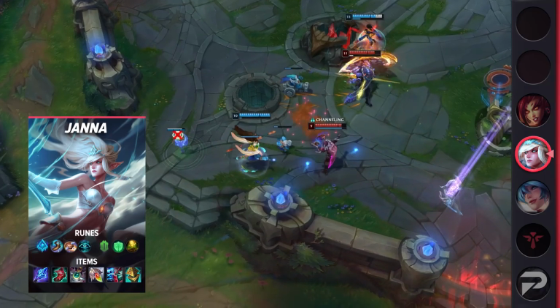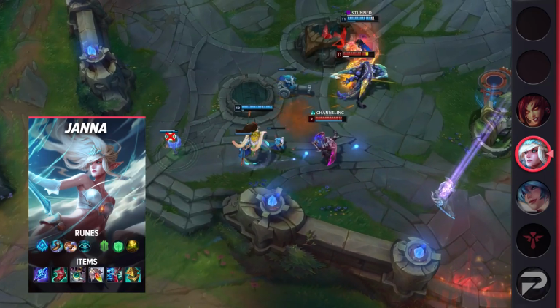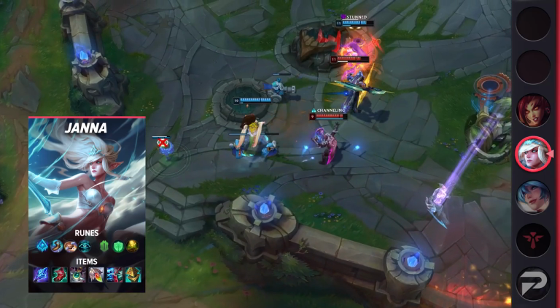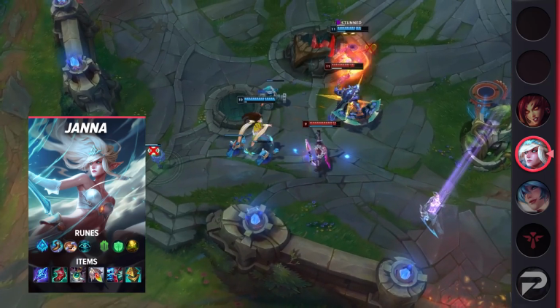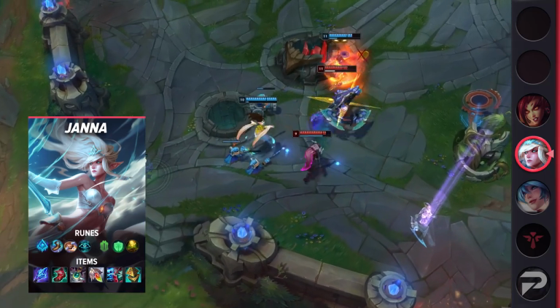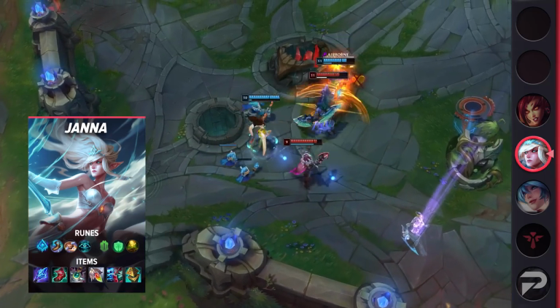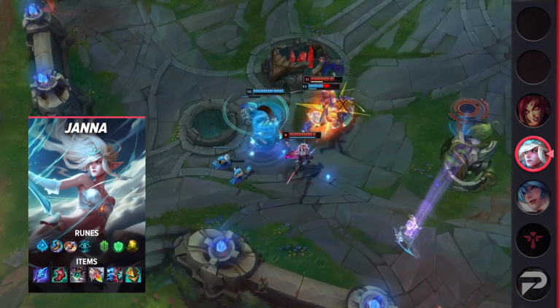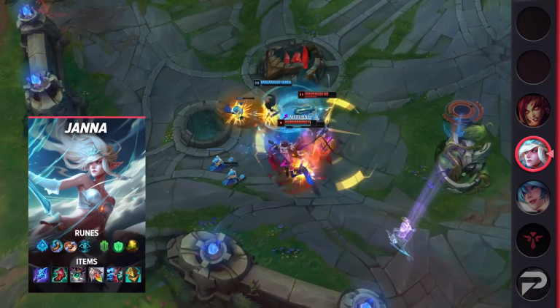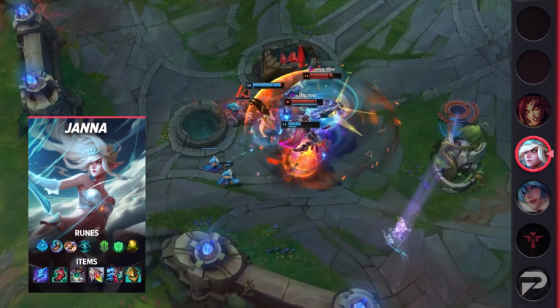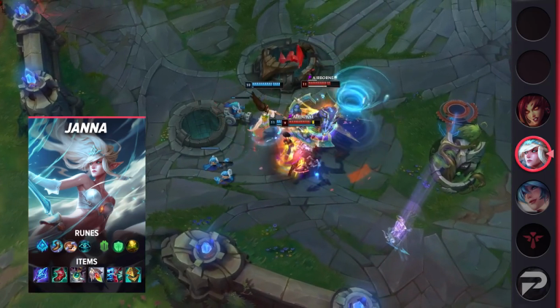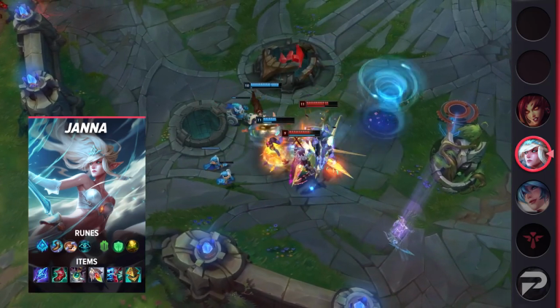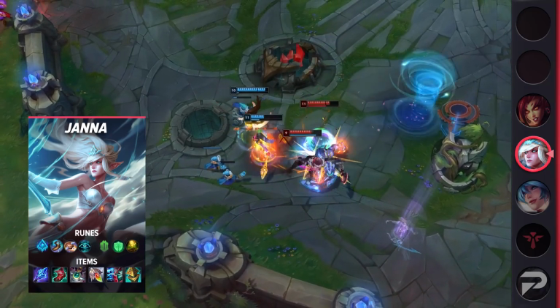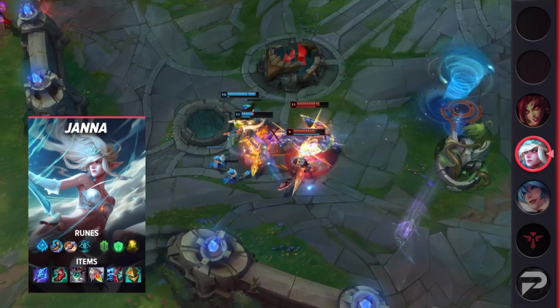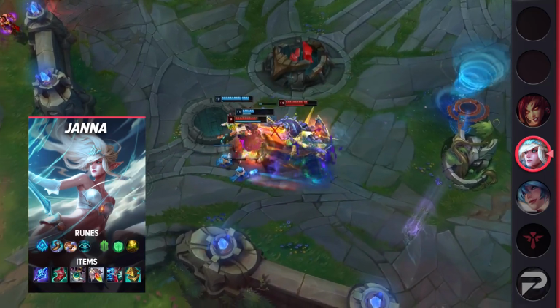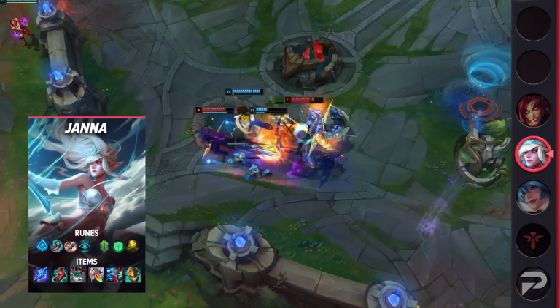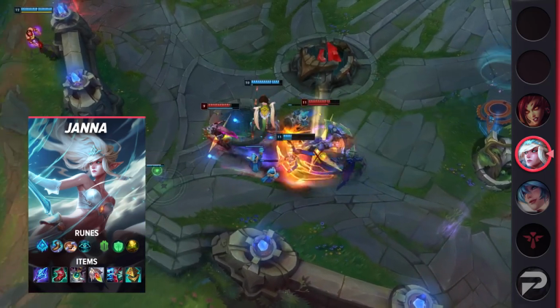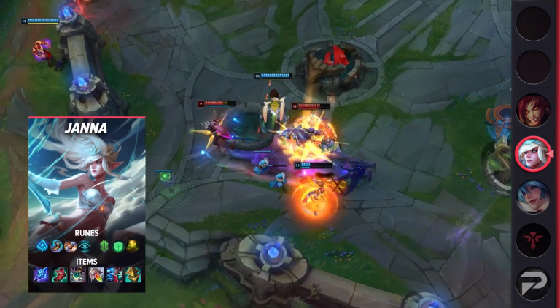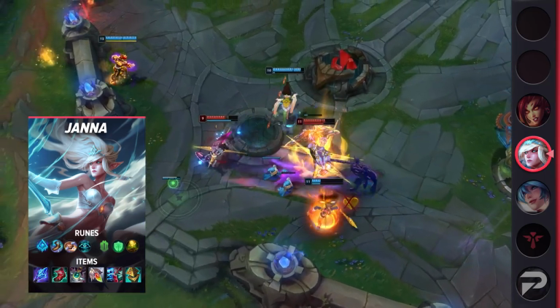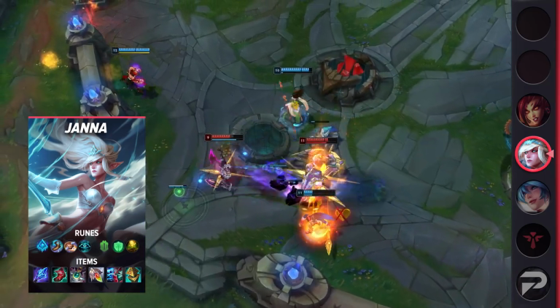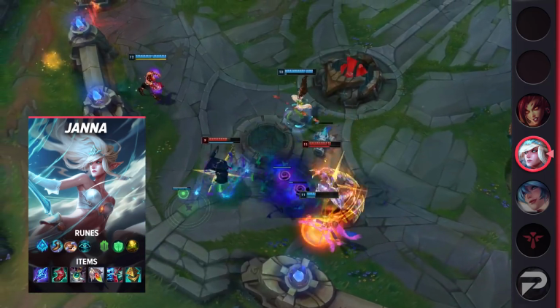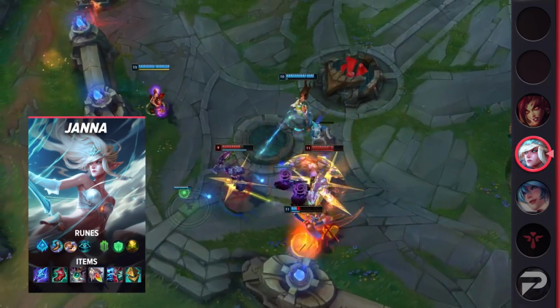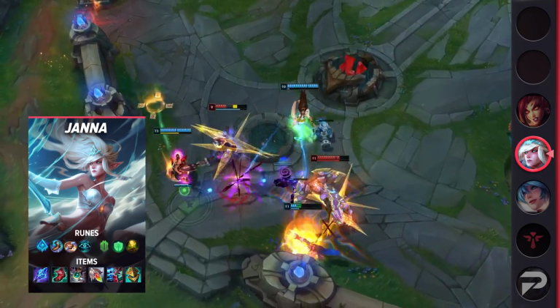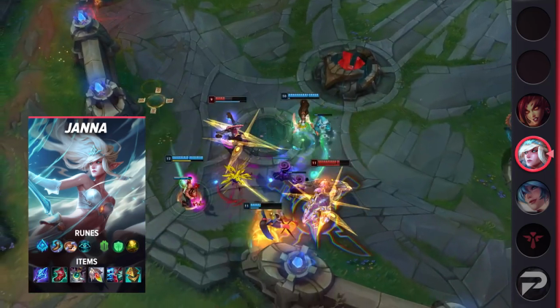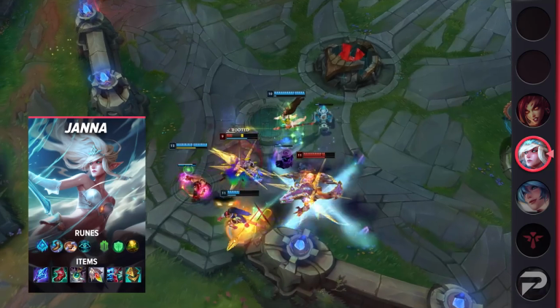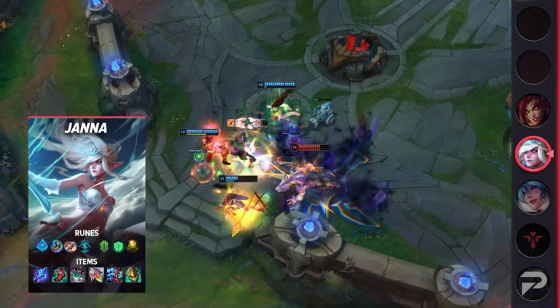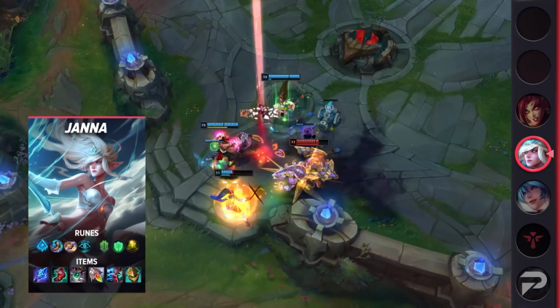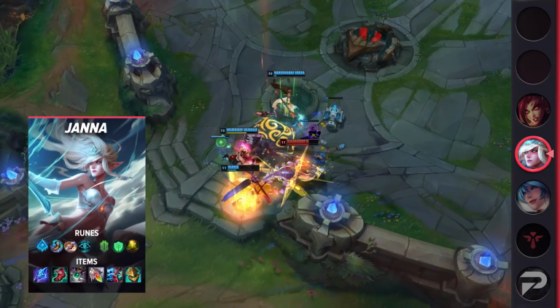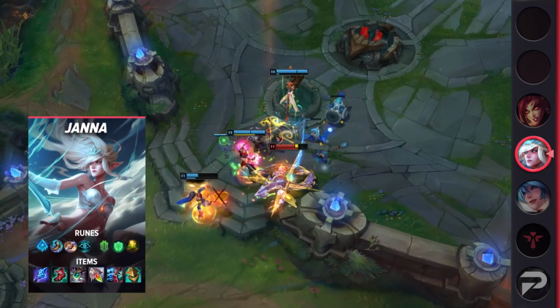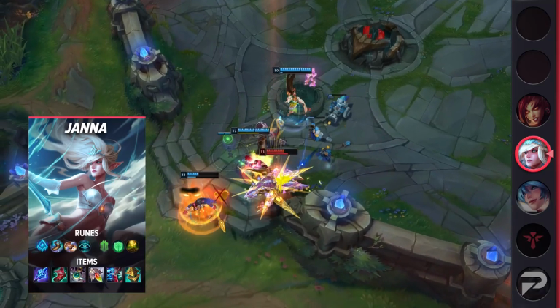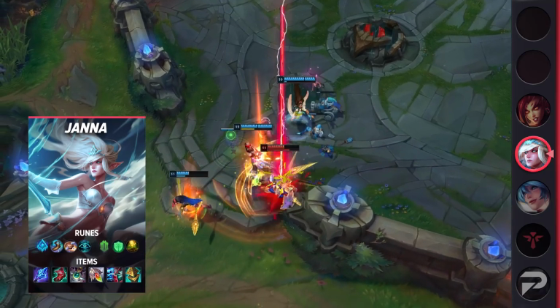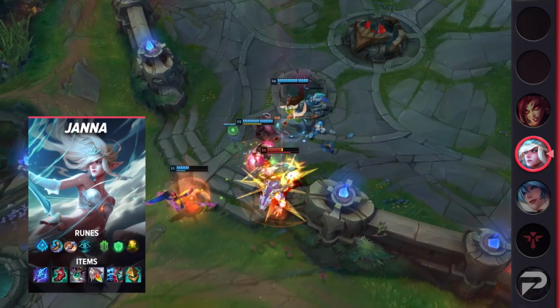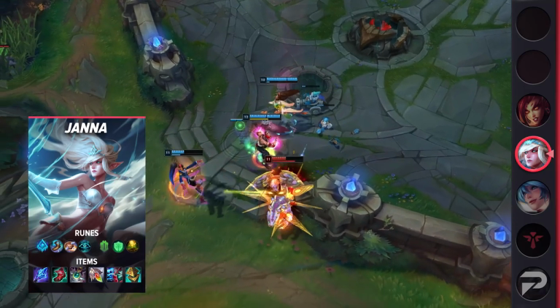Help your jungler secure Scuttlecrab, gank mid, or if you're really feisty, you can even pay a very unexpected visit to top lane.